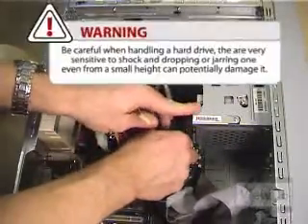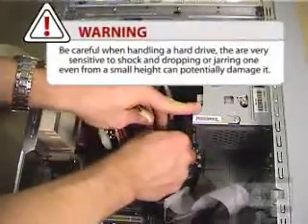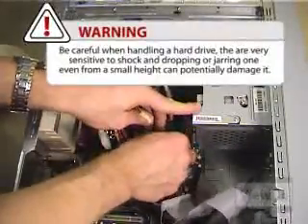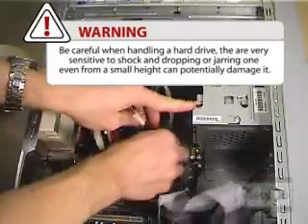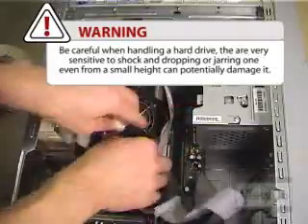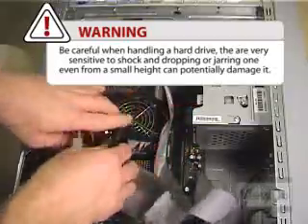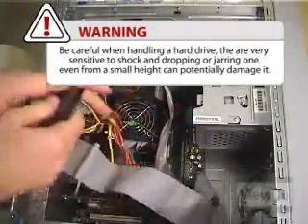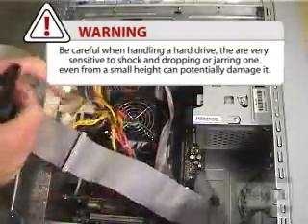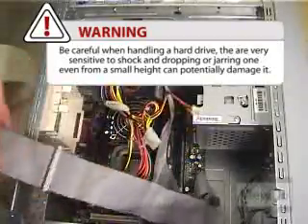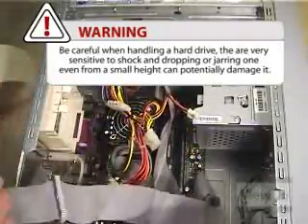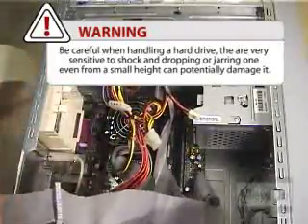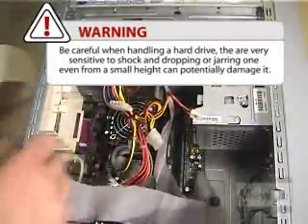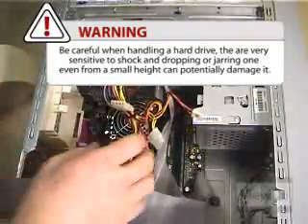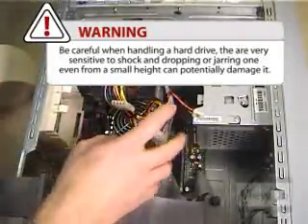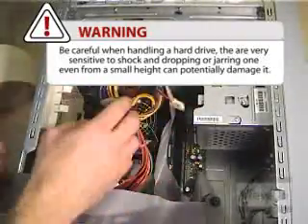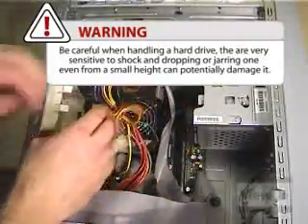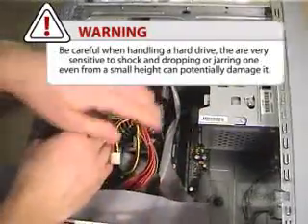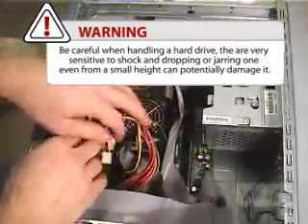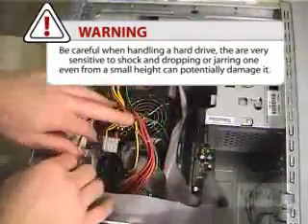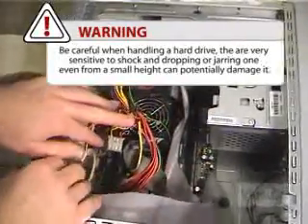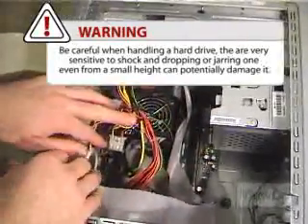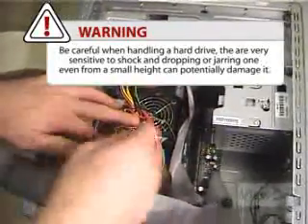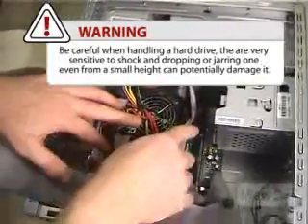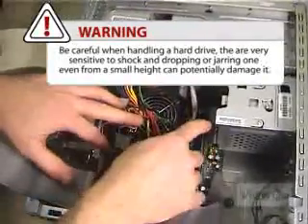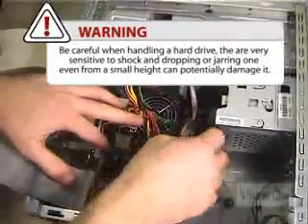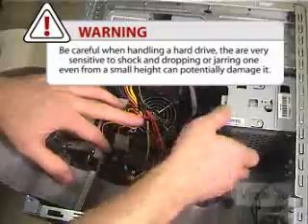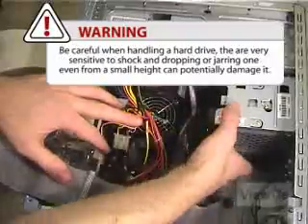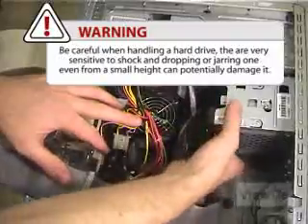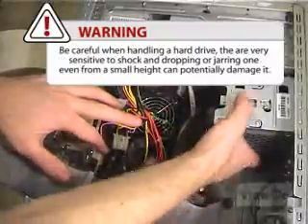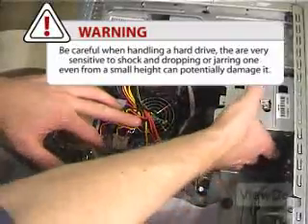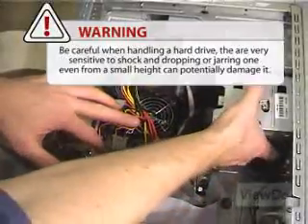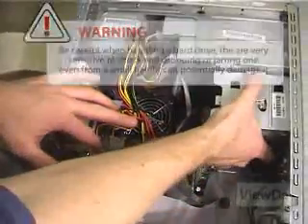Be careful when handling a hard drive. They're very sensitive to shock, and dropping or jarring one, even from a small height, can potentially damage it.